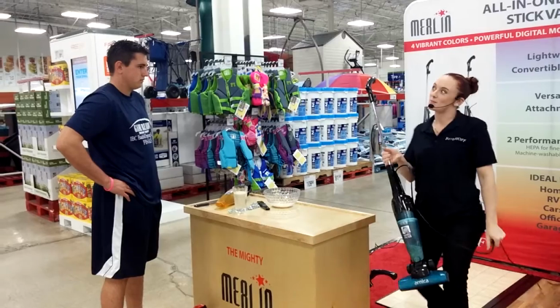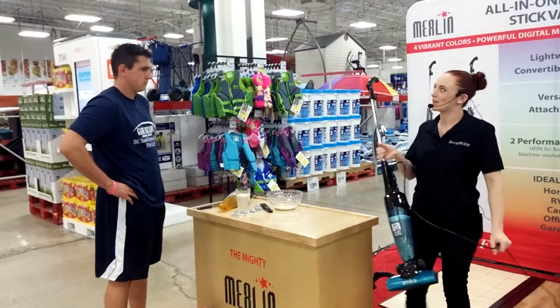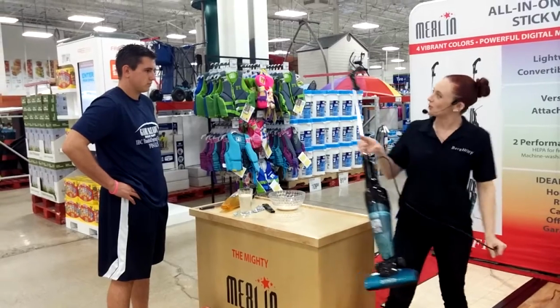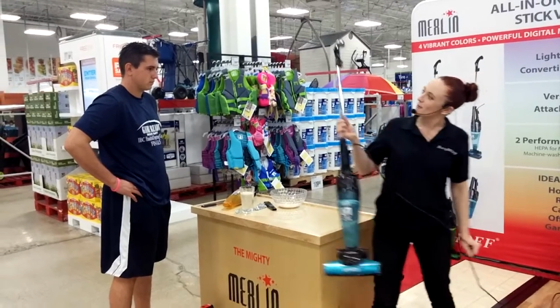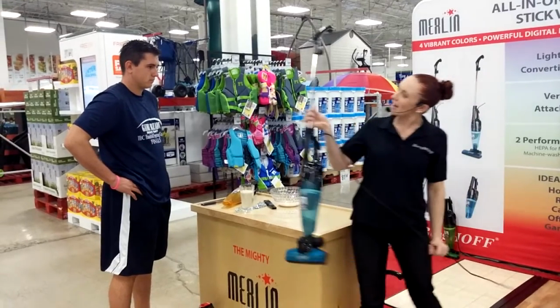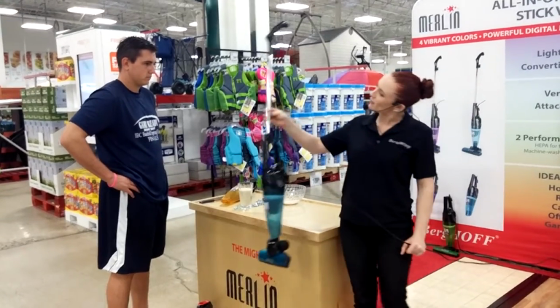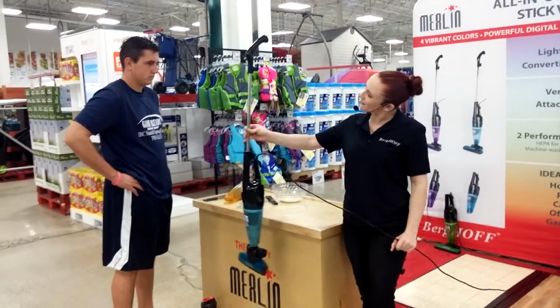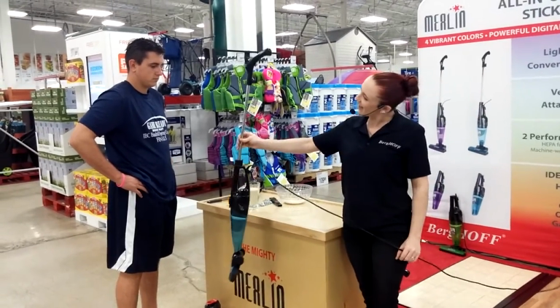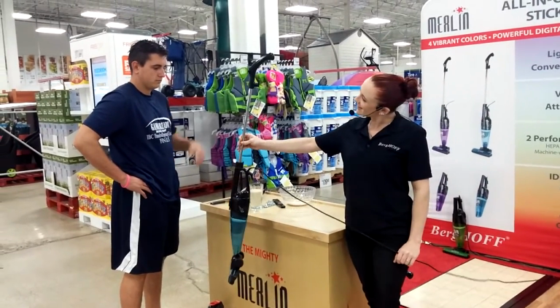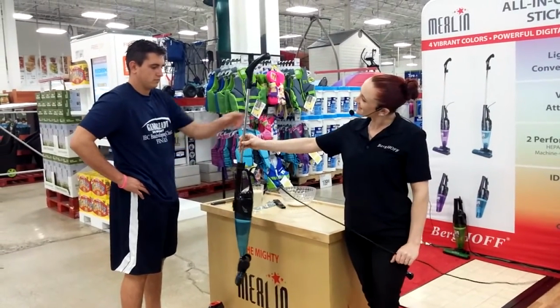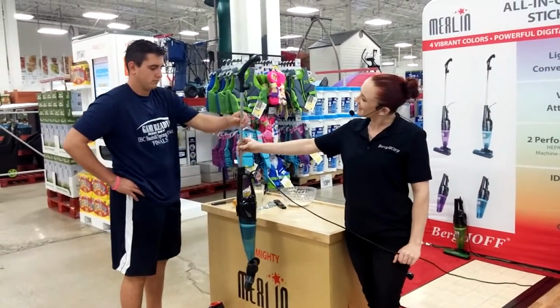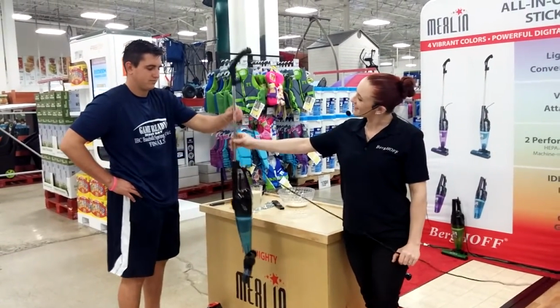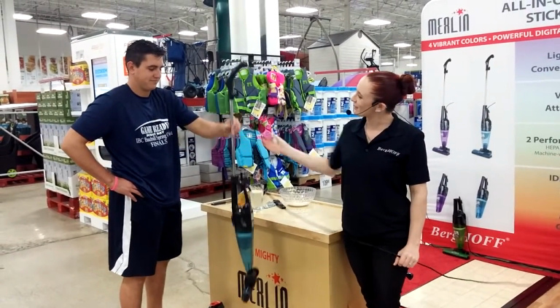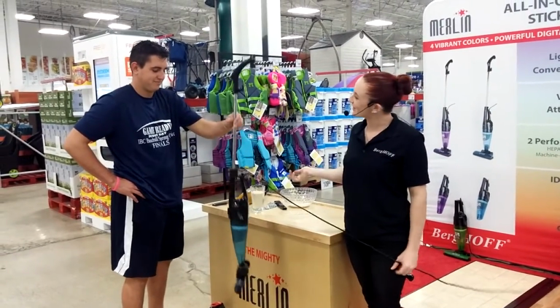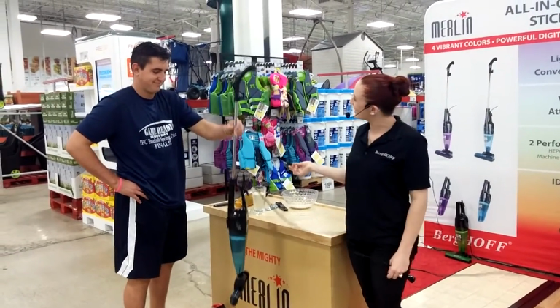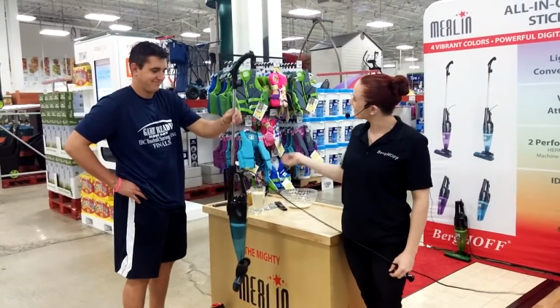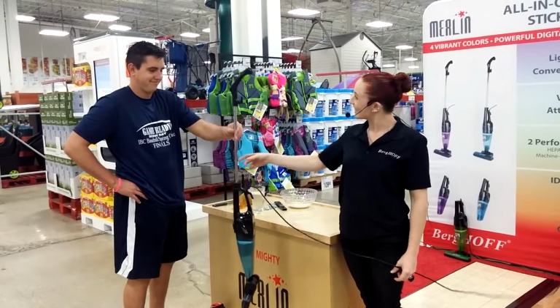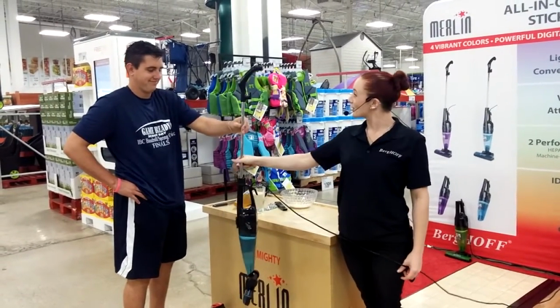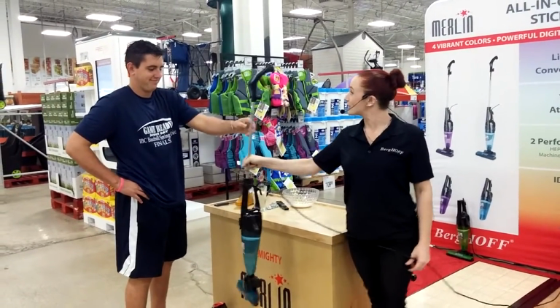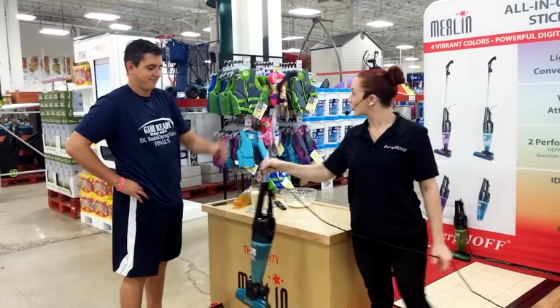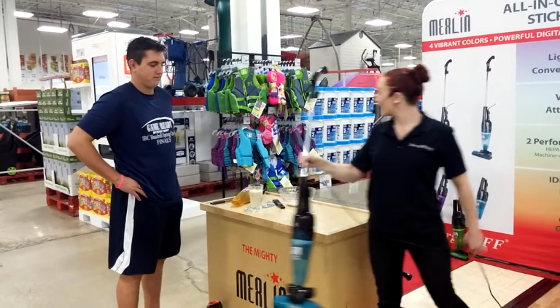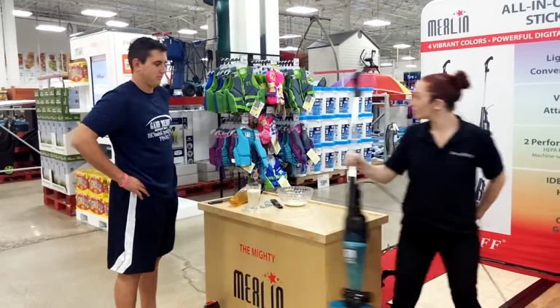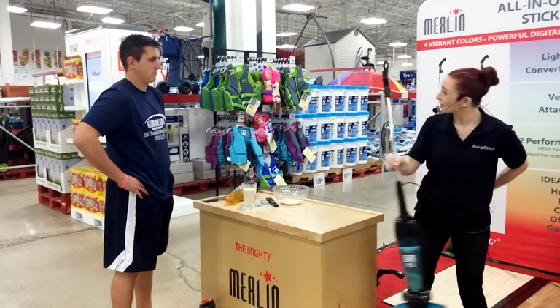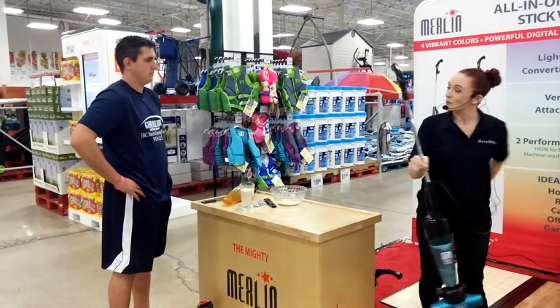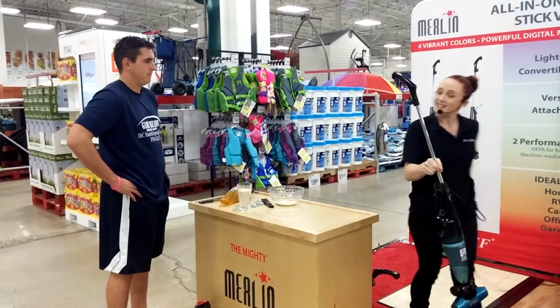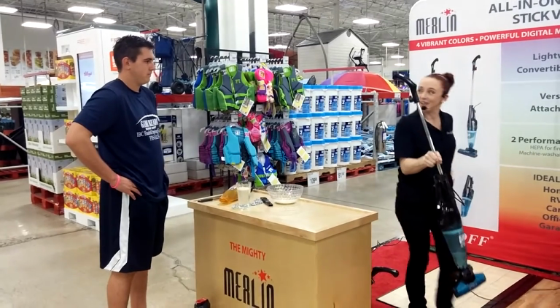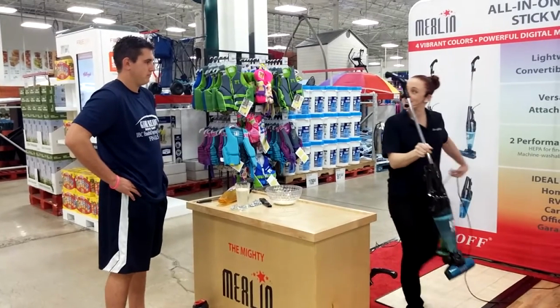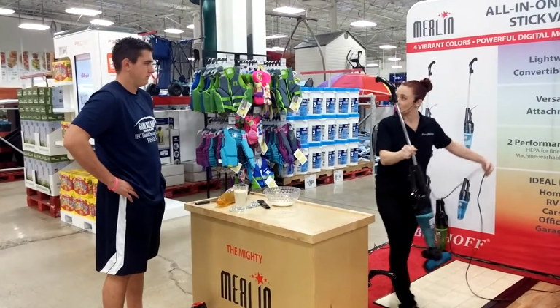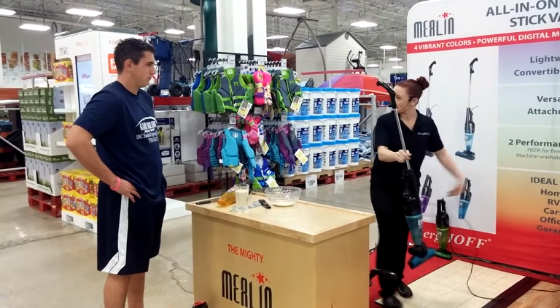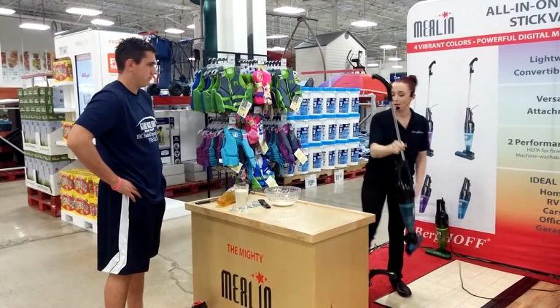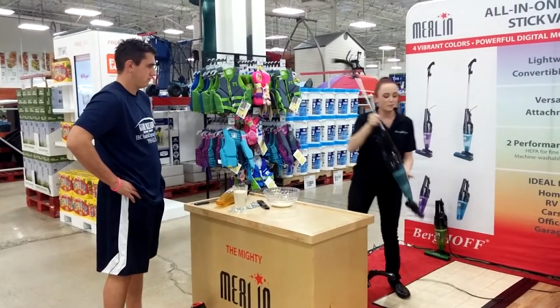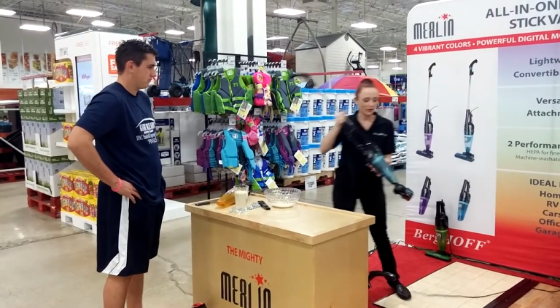The Merlin Ultimate Vacuum — feel that? It's really light, right? It only weighs four pounds, but I like the weight here. It has a really powerful motor.